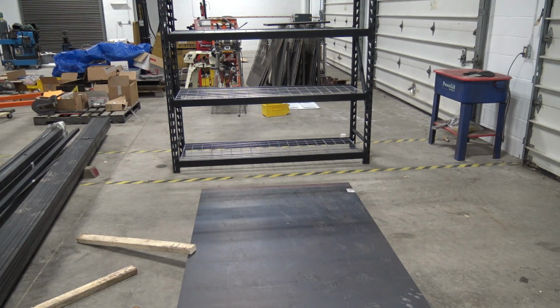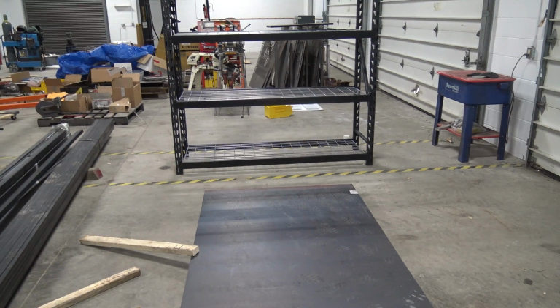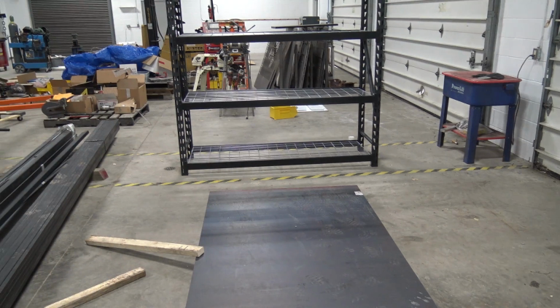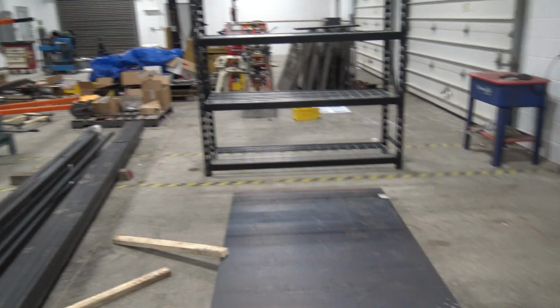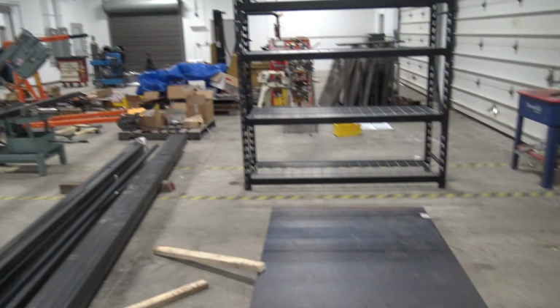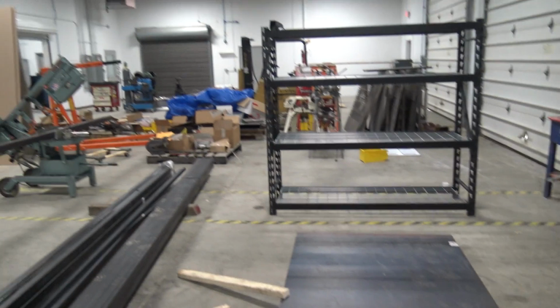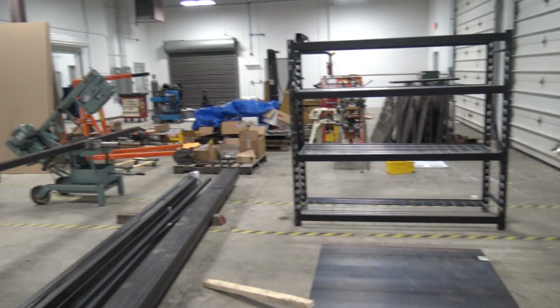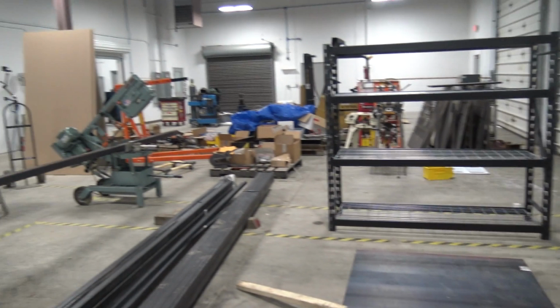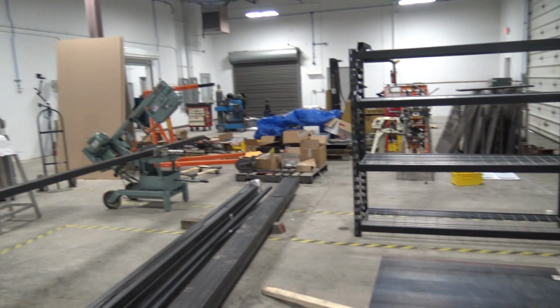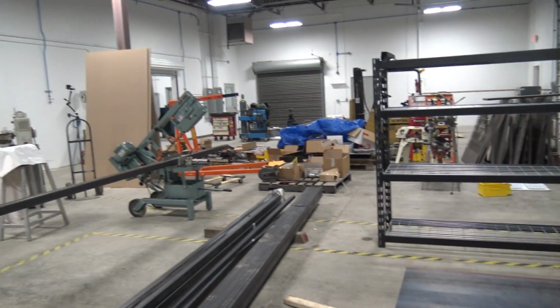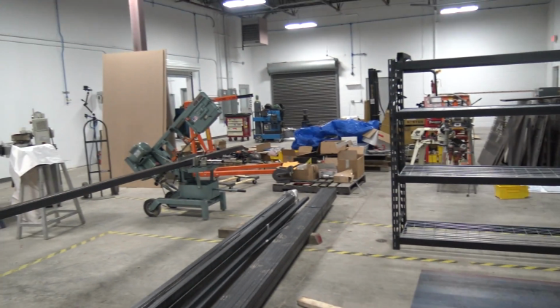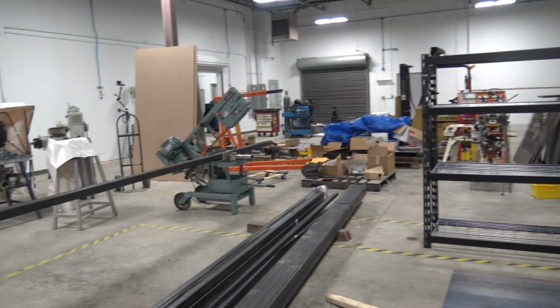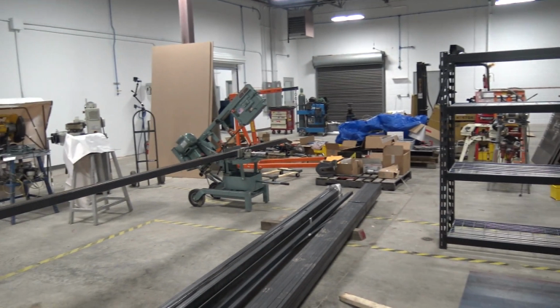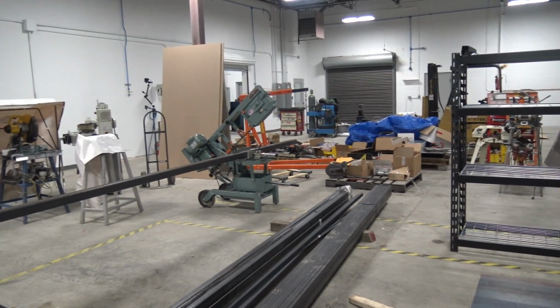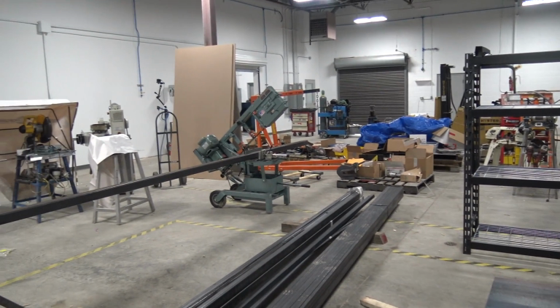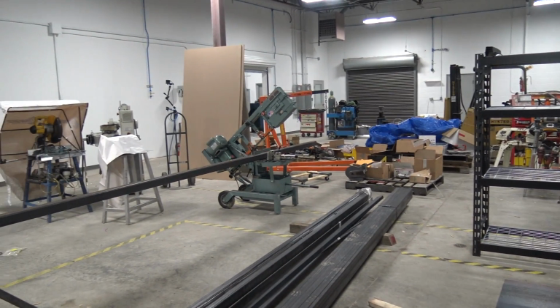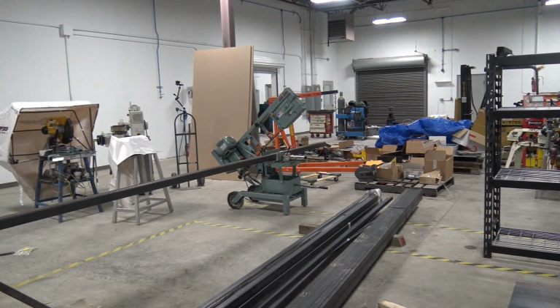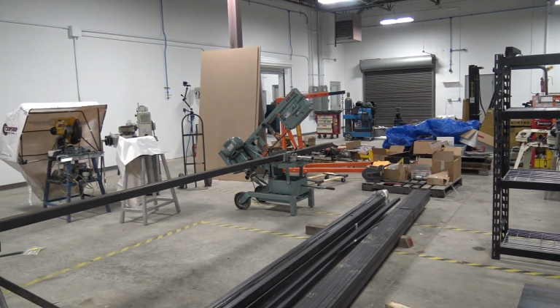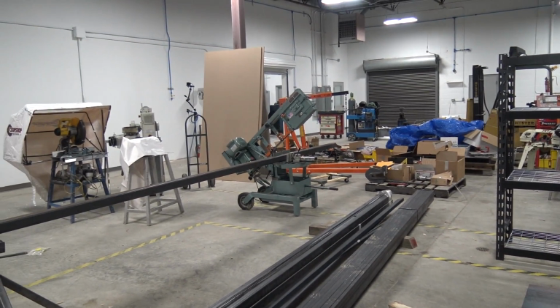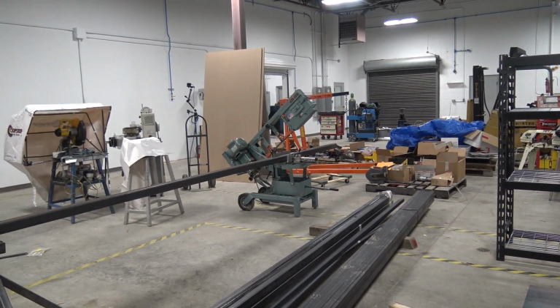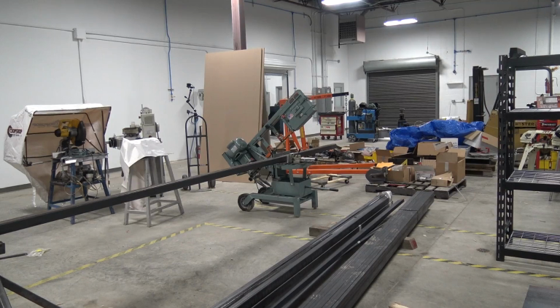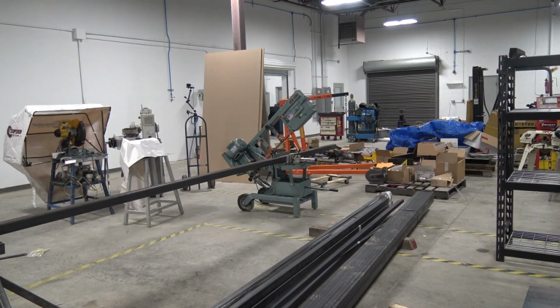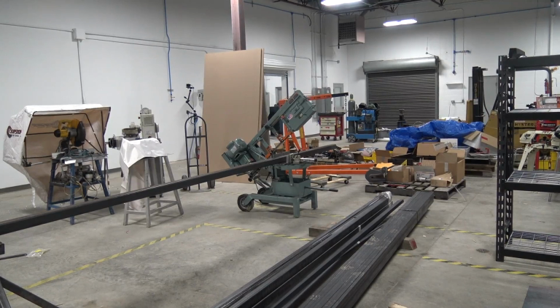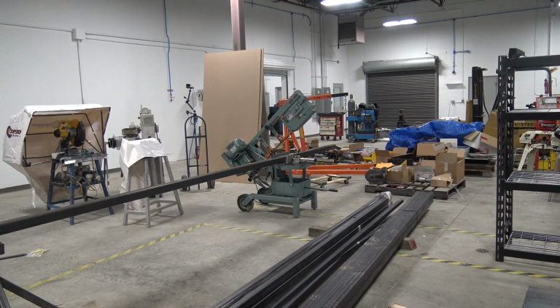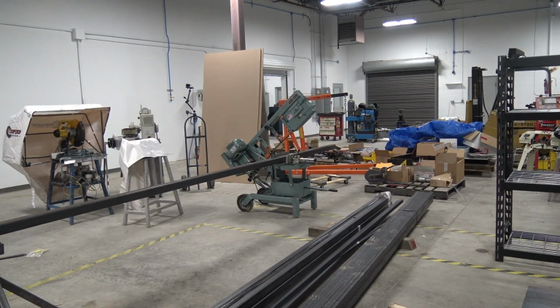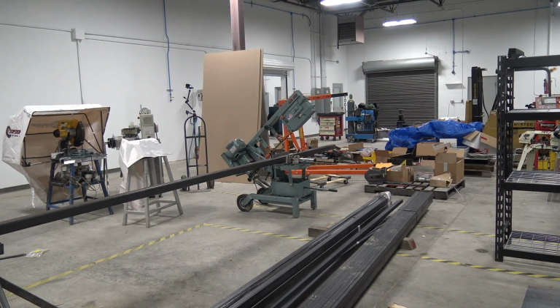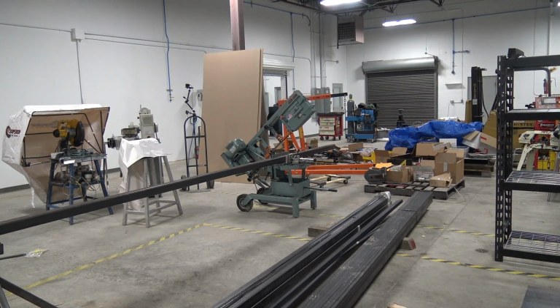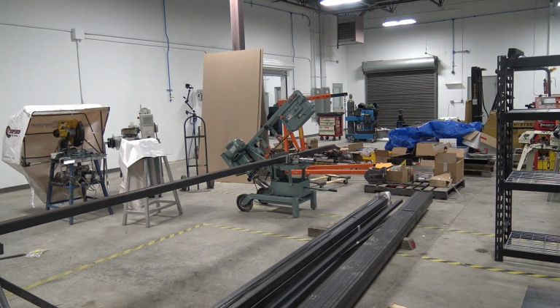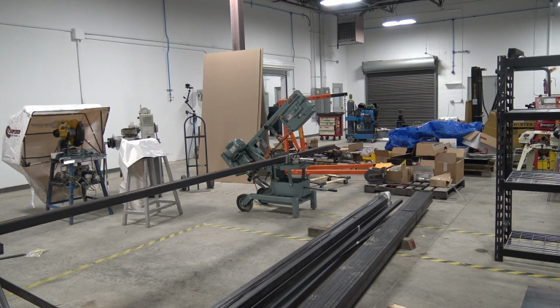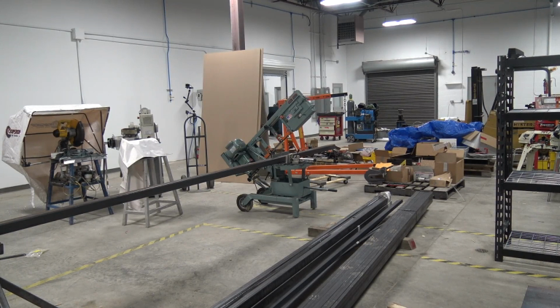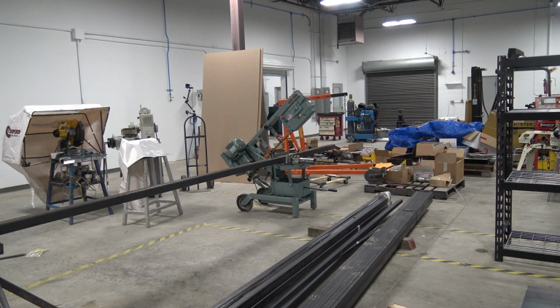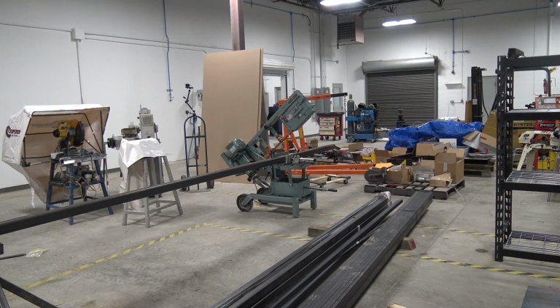So you can see we've got our tube set up right there. We're going to get ready to cut this.